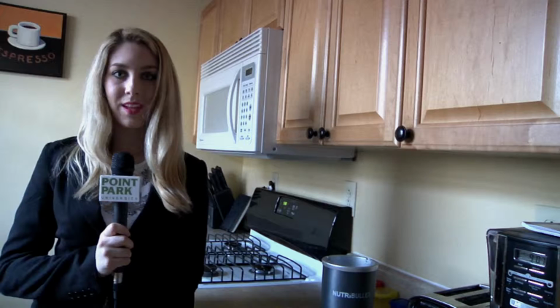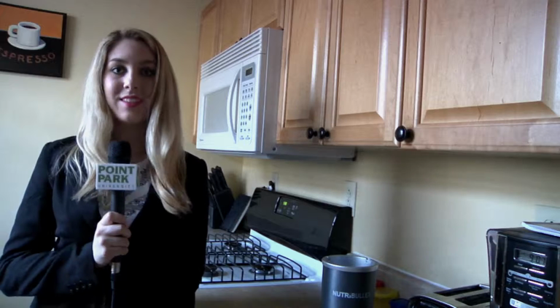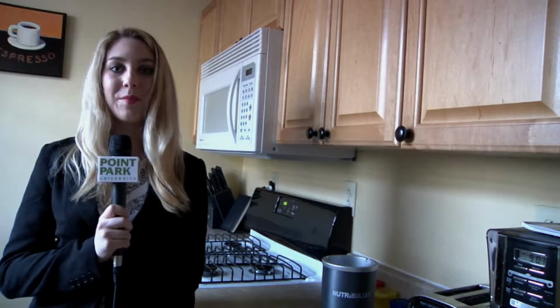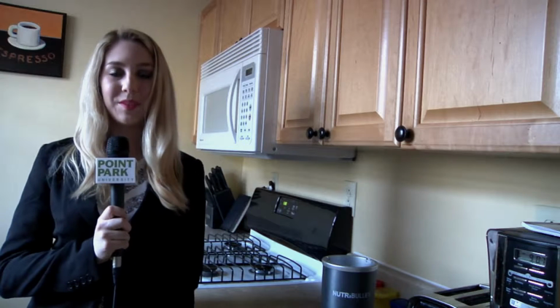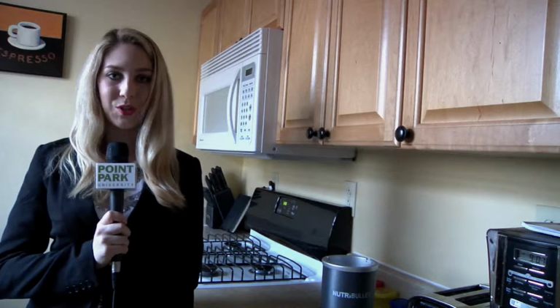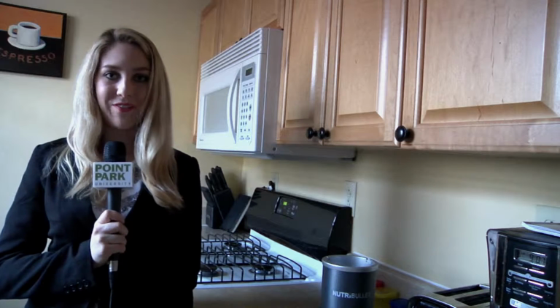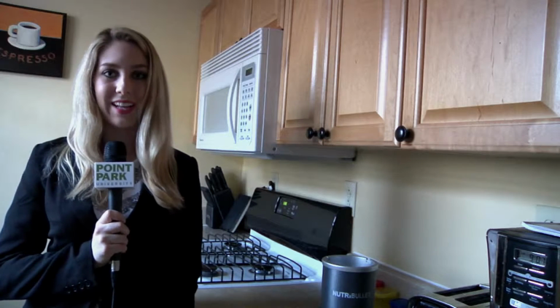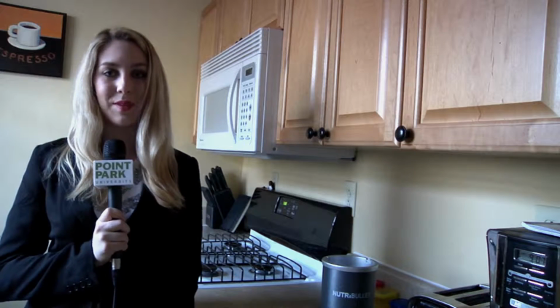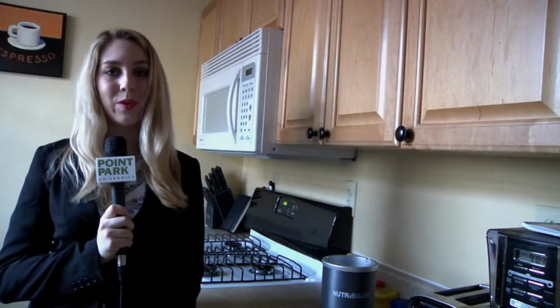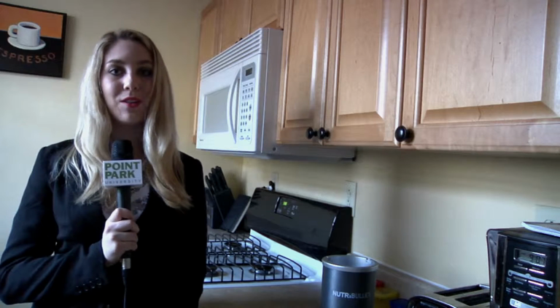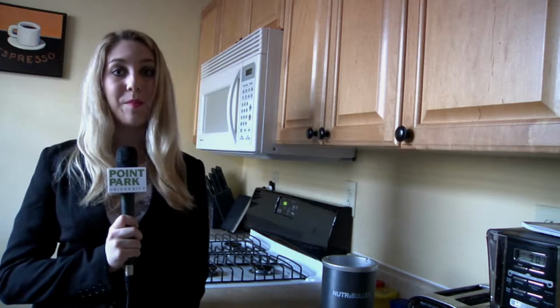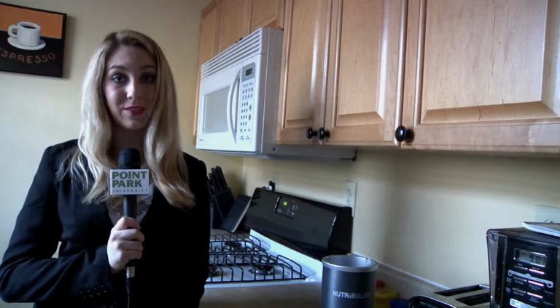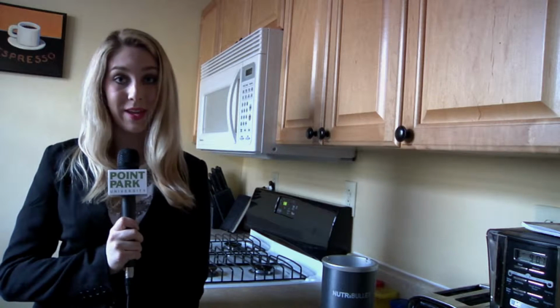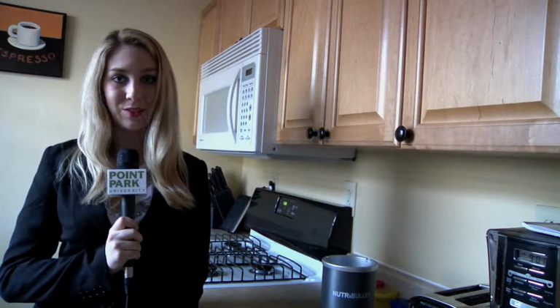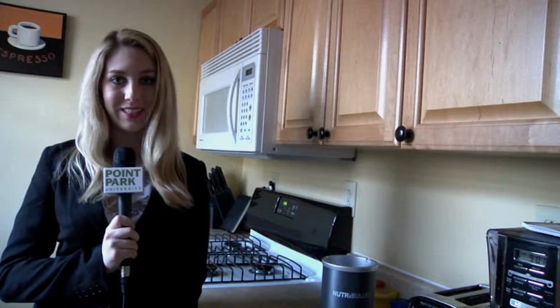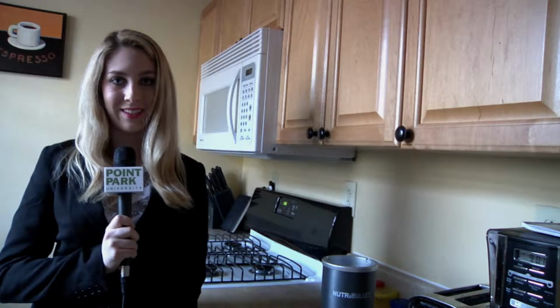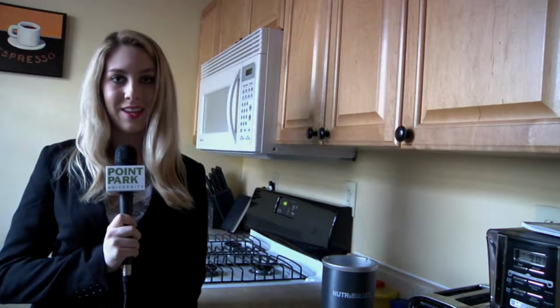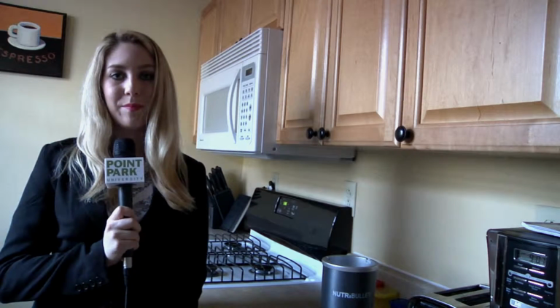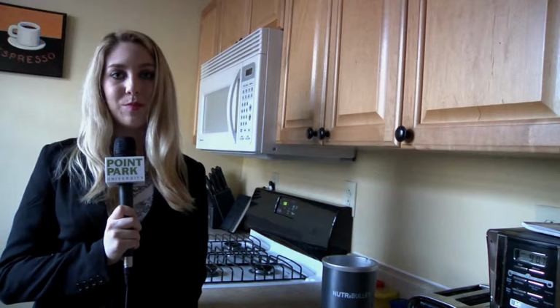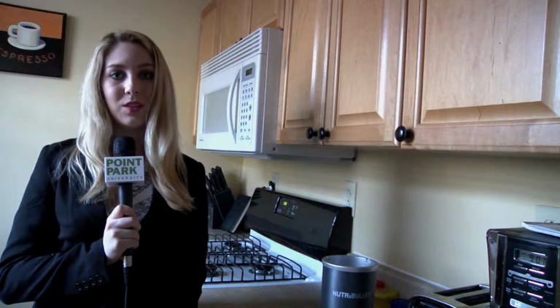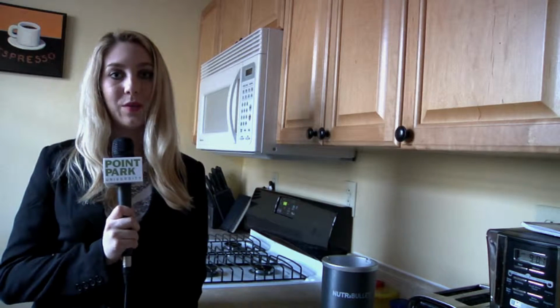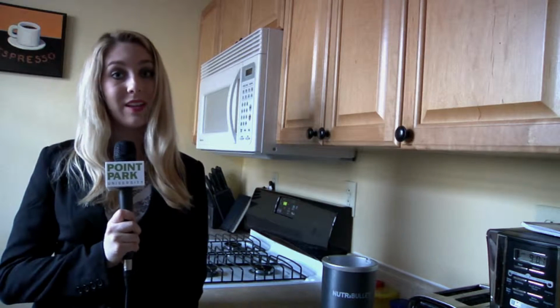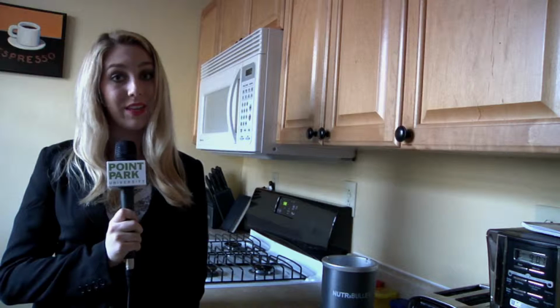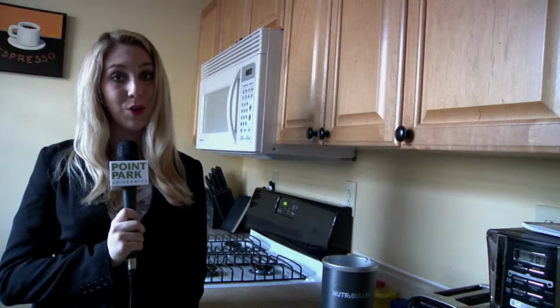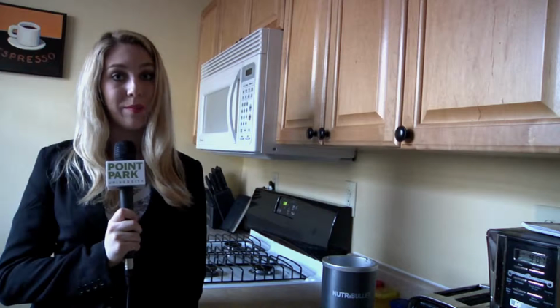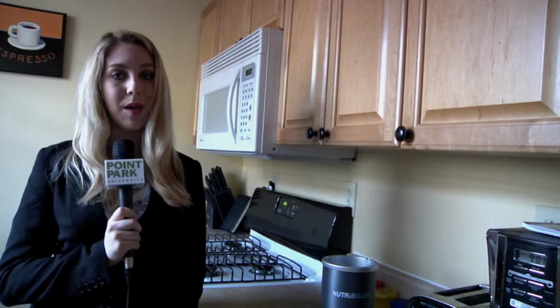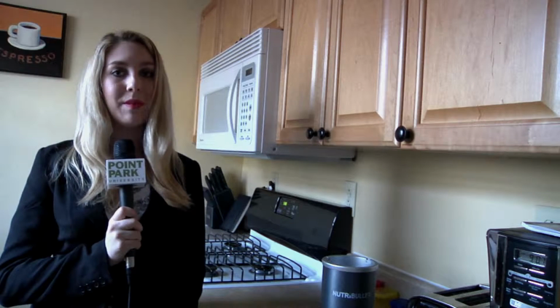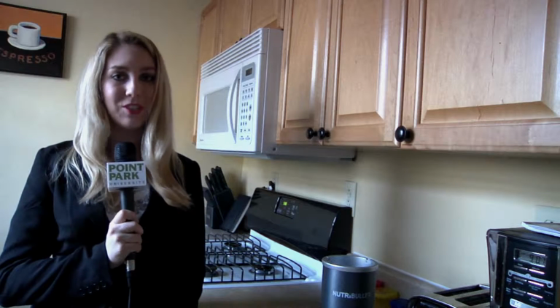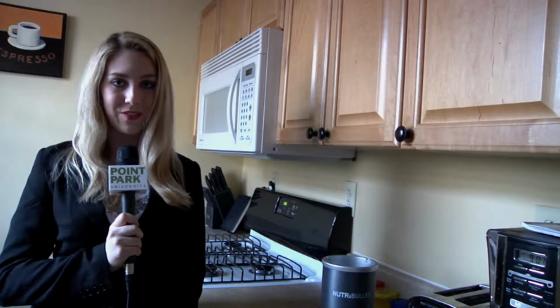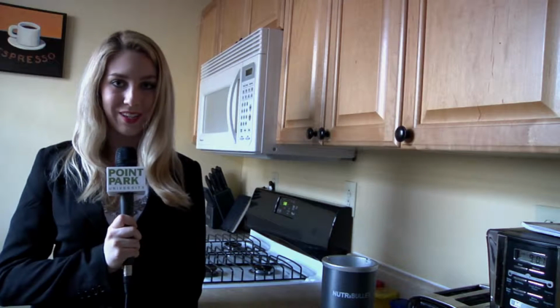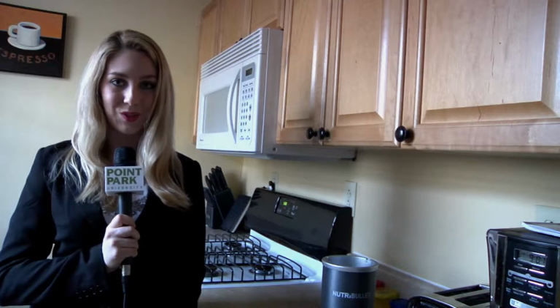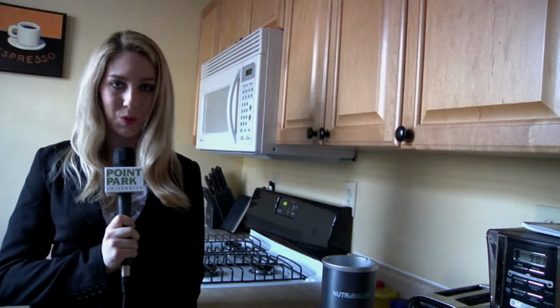Summer is approaching fast and people want to look their best for bathing suit season. Beachbody's 21 Day Fix program is helping people achieve their fitness goals.